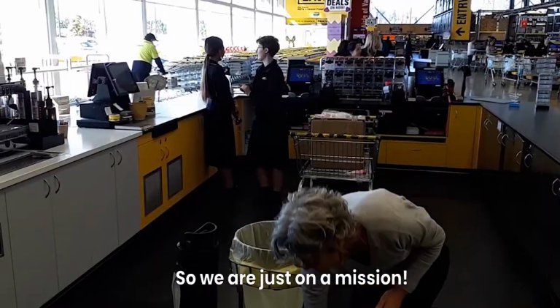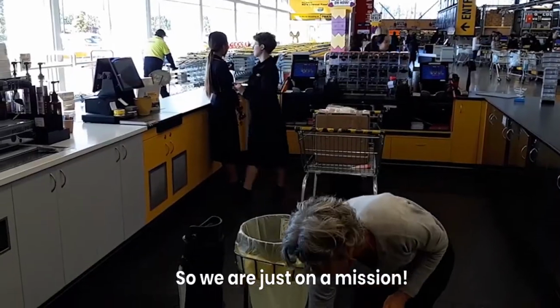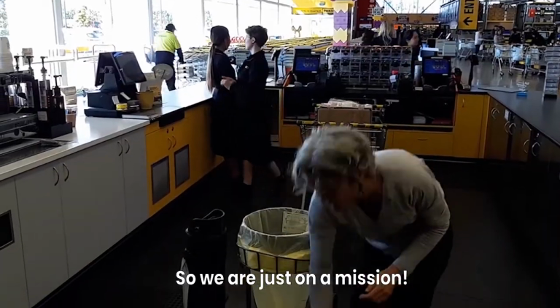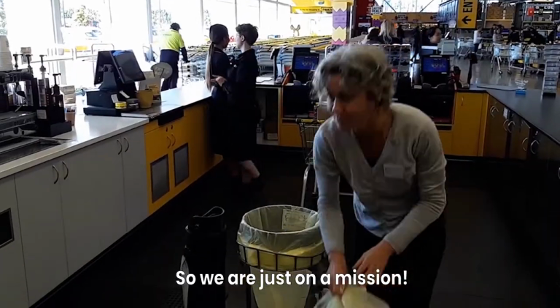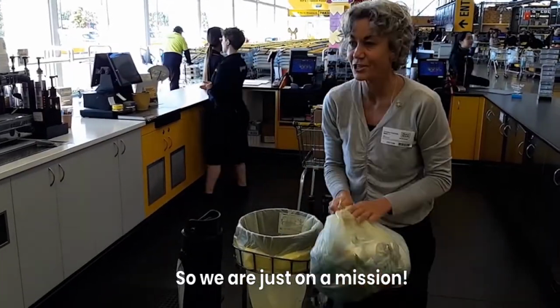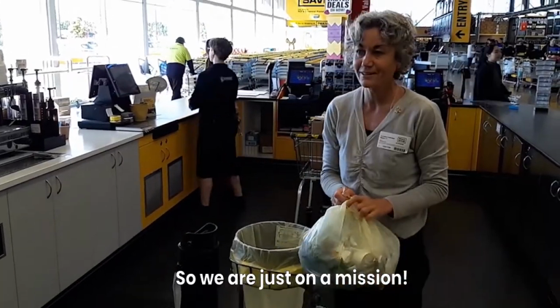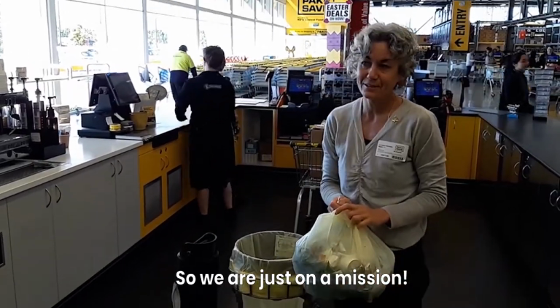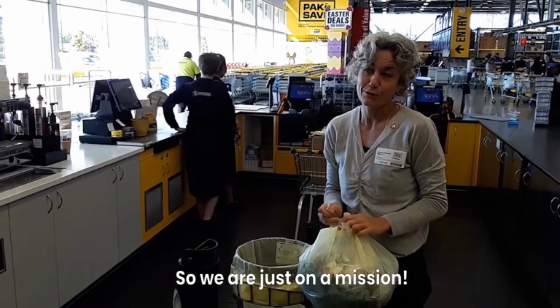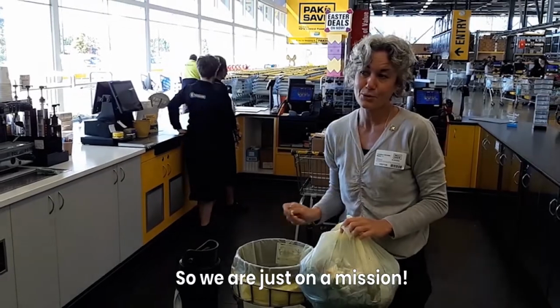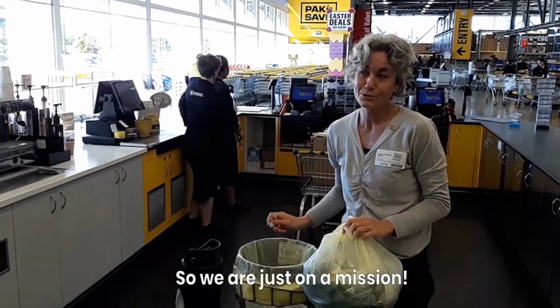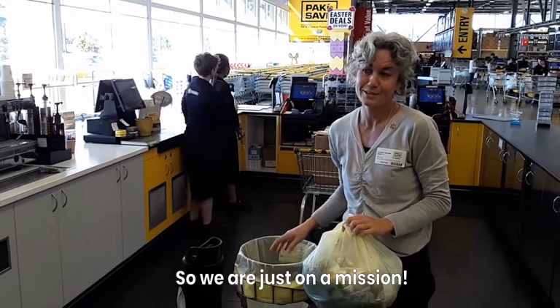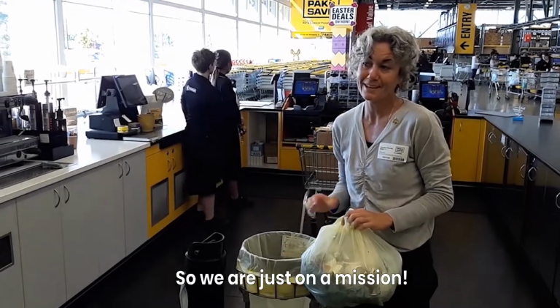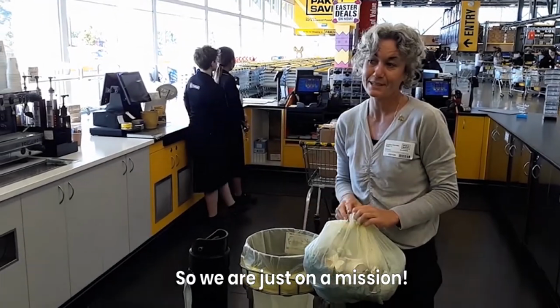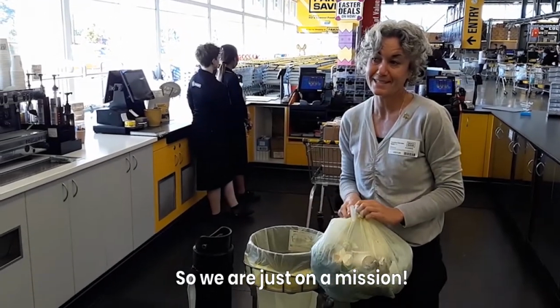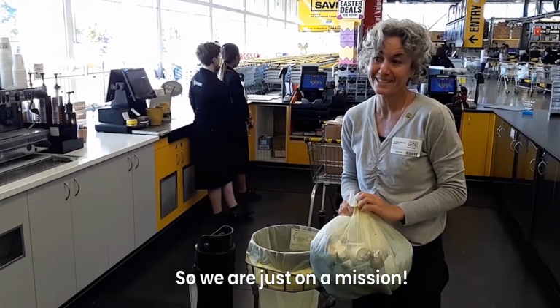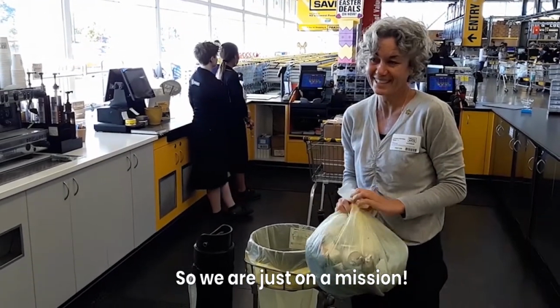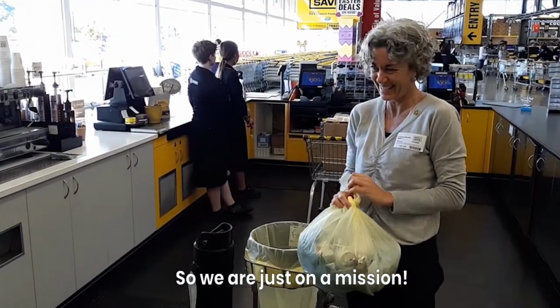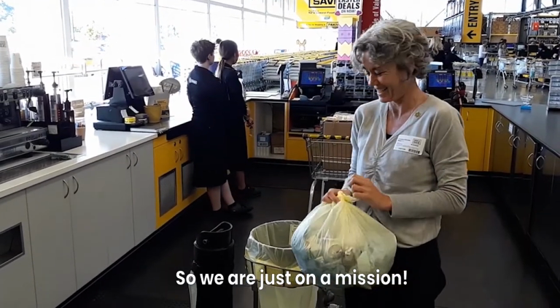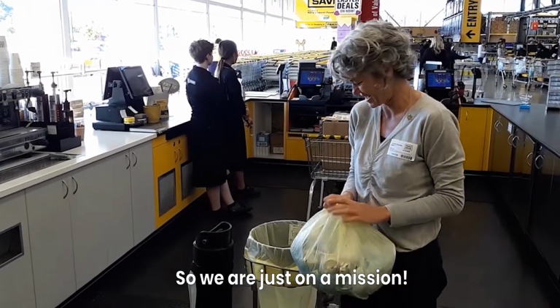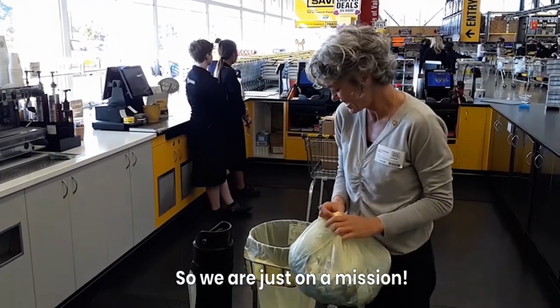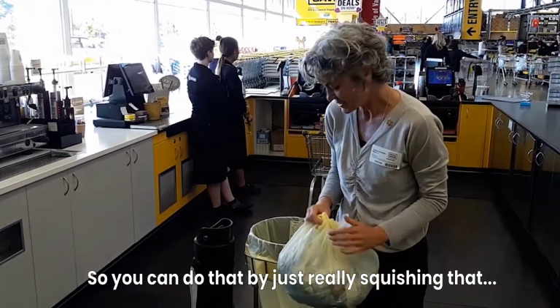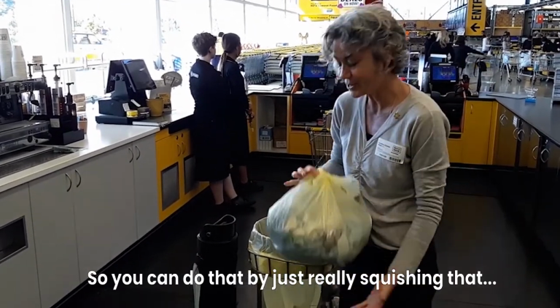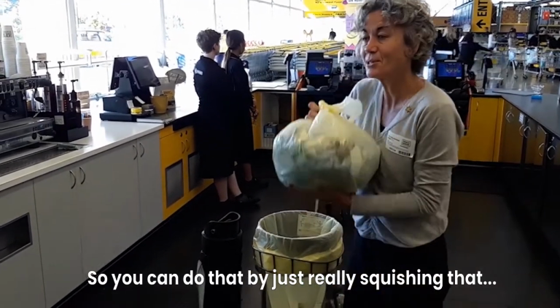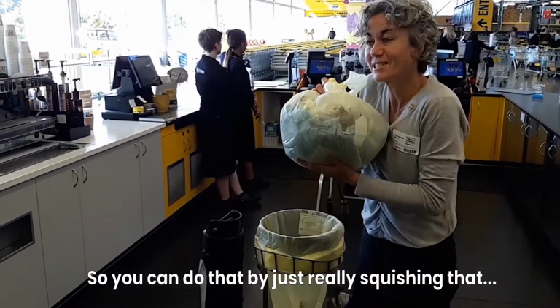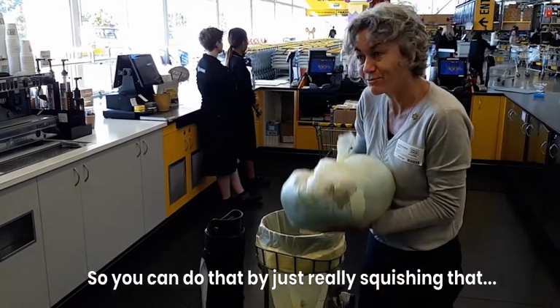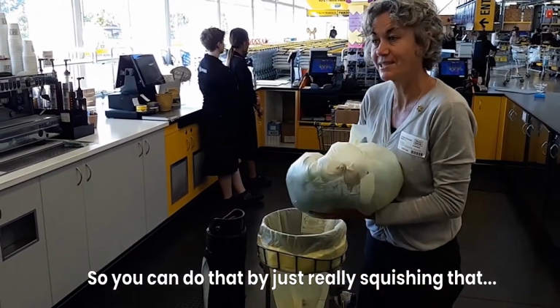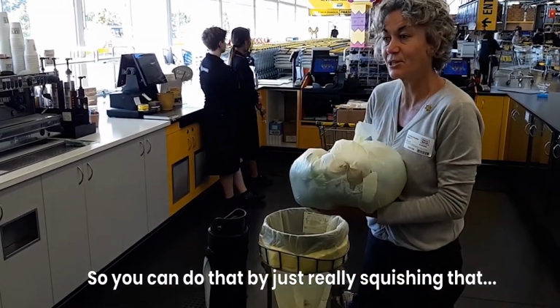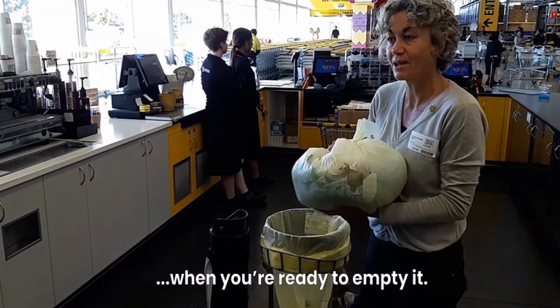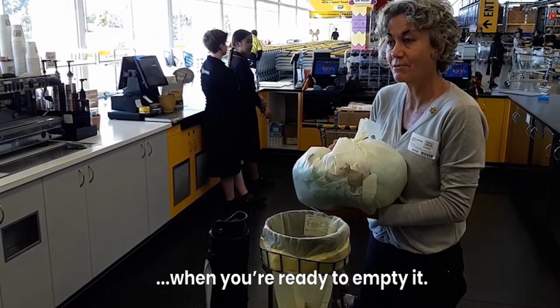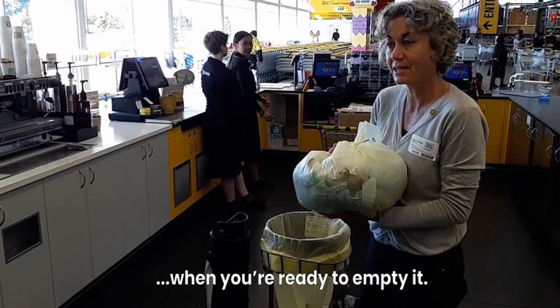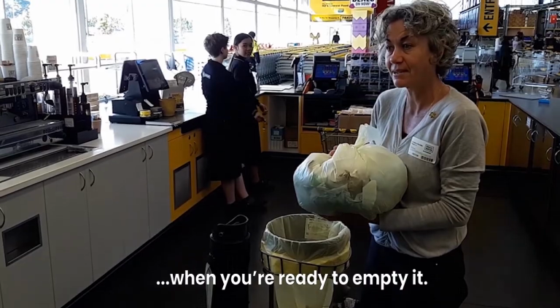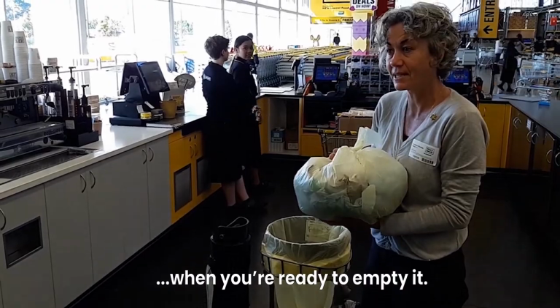So we're just on a mission for the world to save less plastic. You can do that by just squishing it when you're ready to empty it.